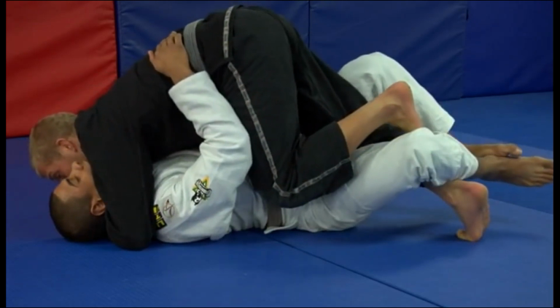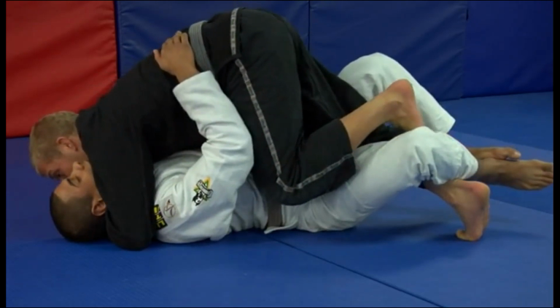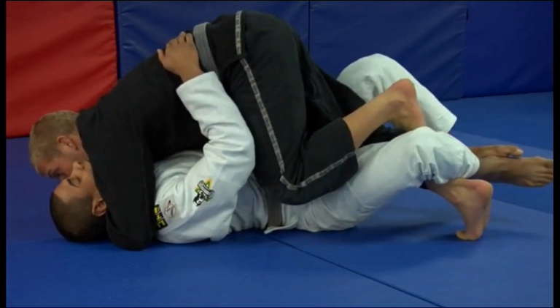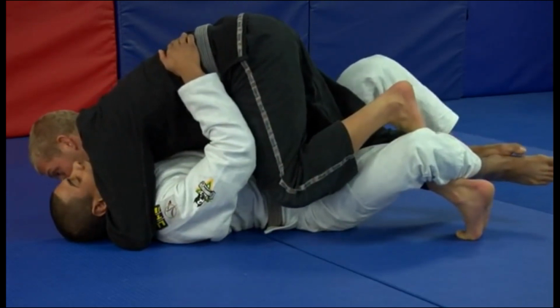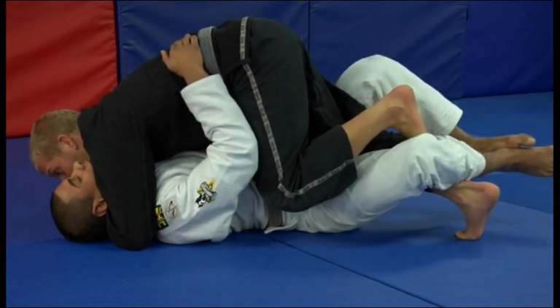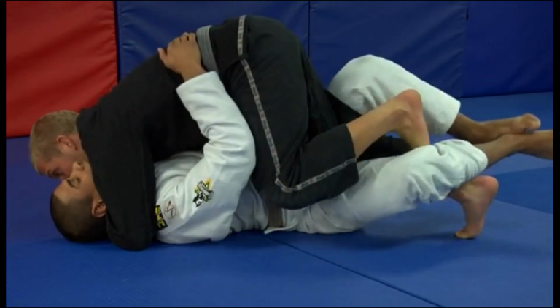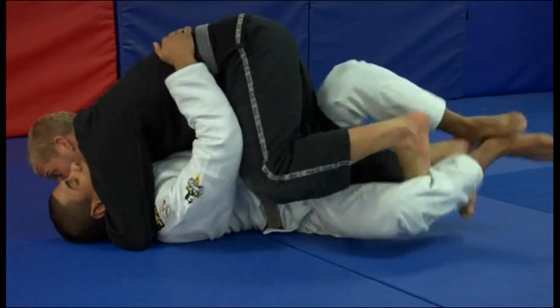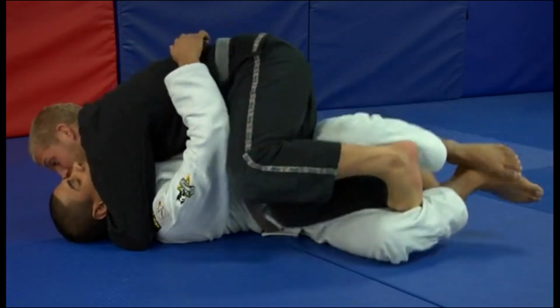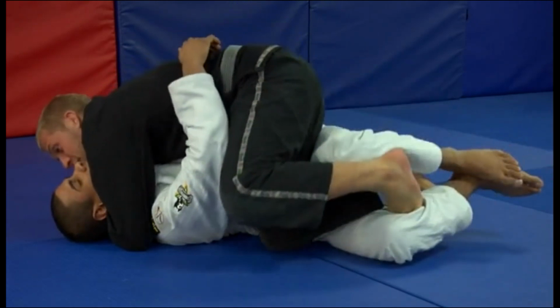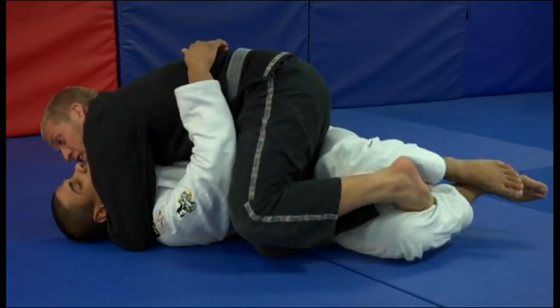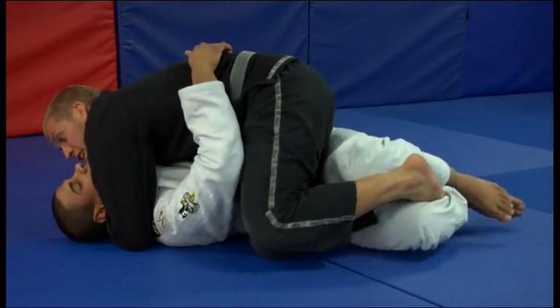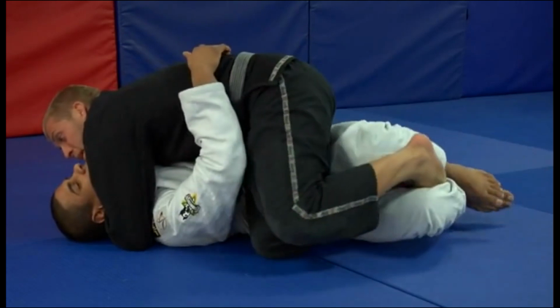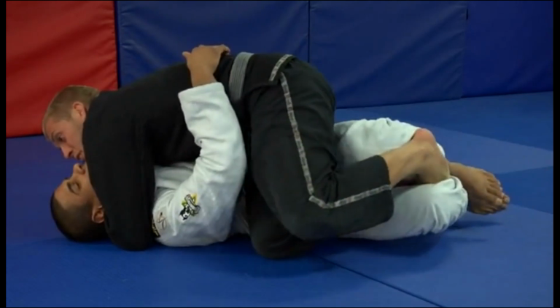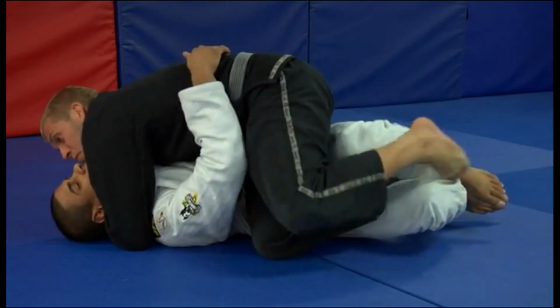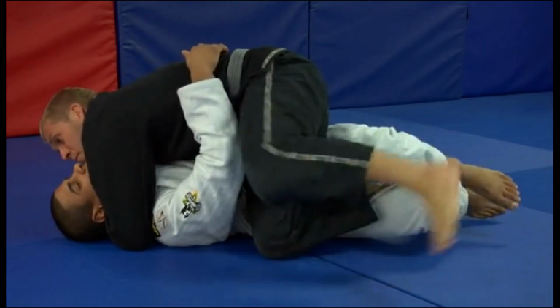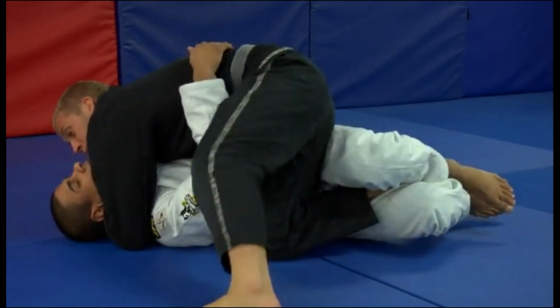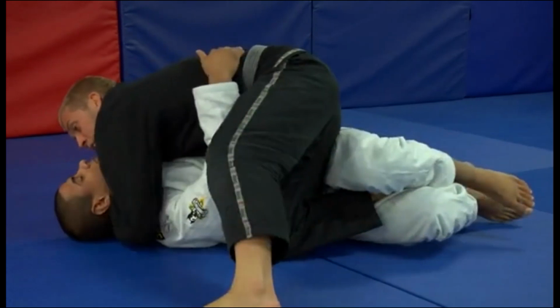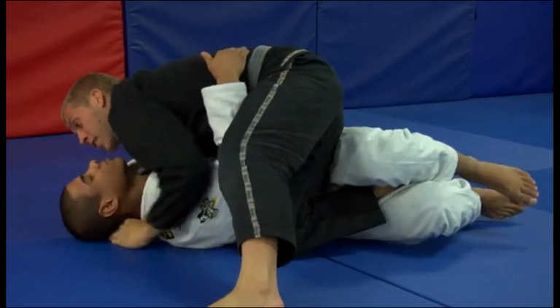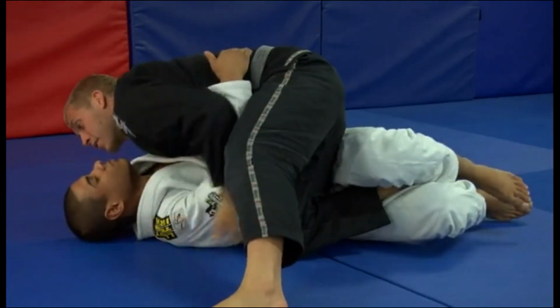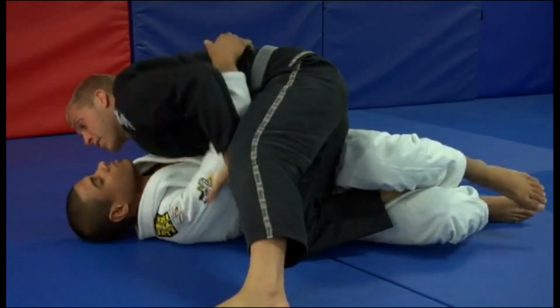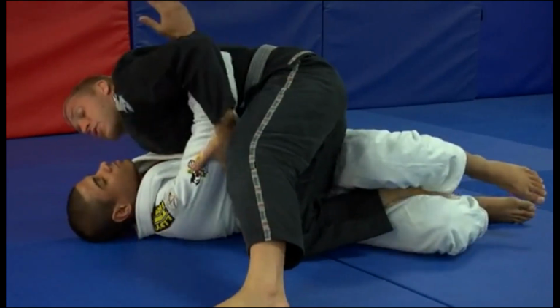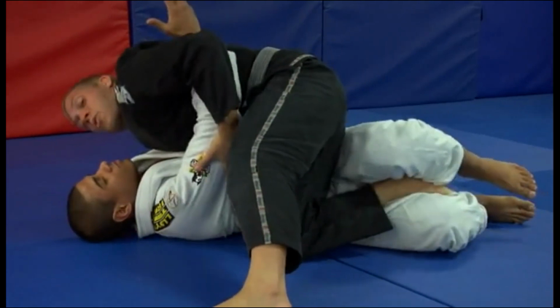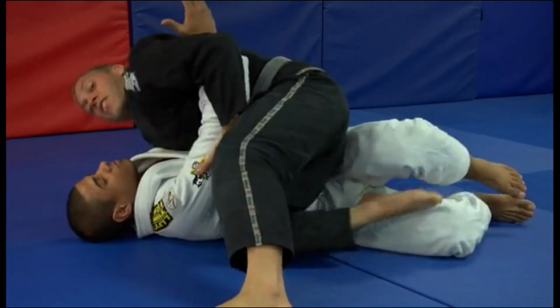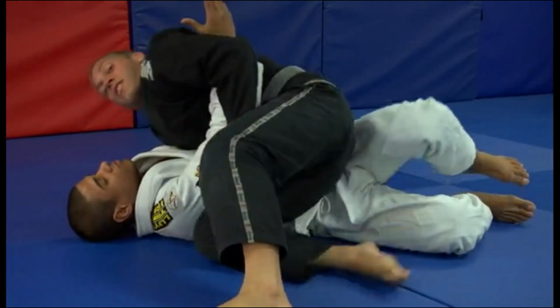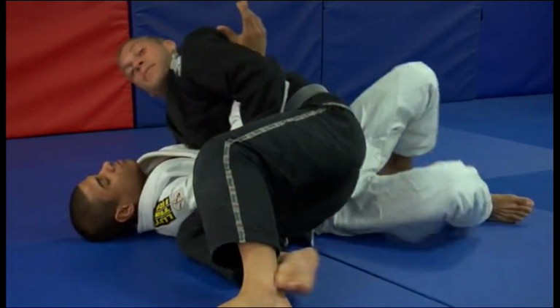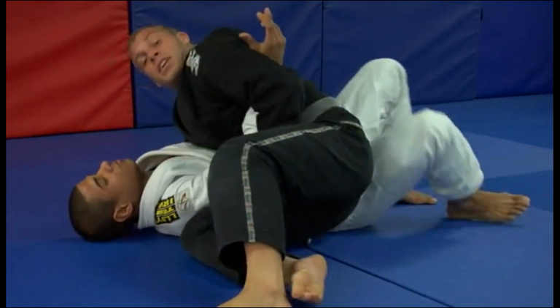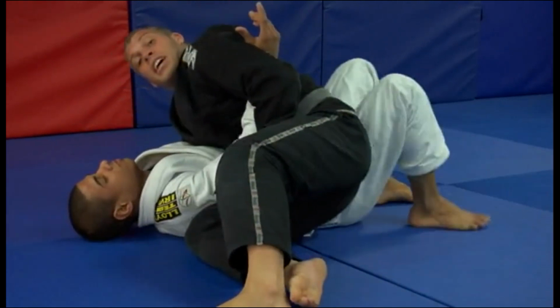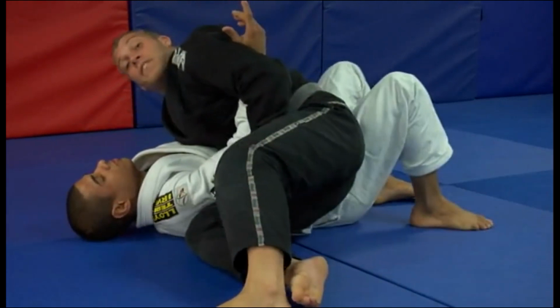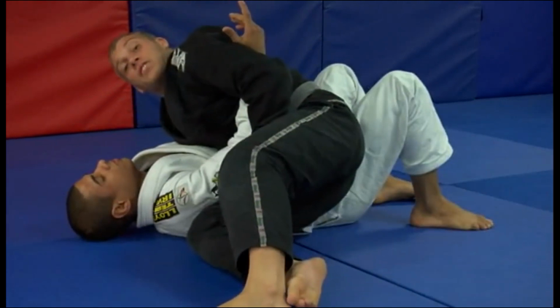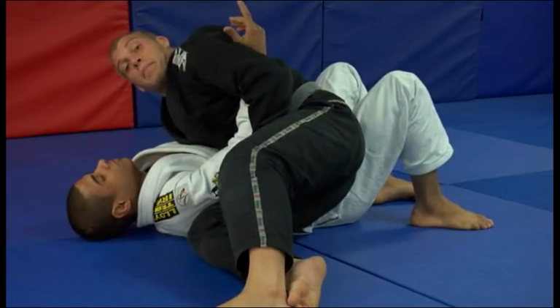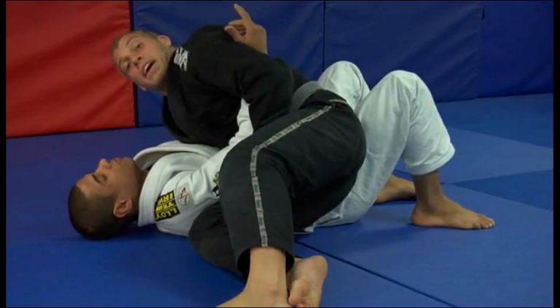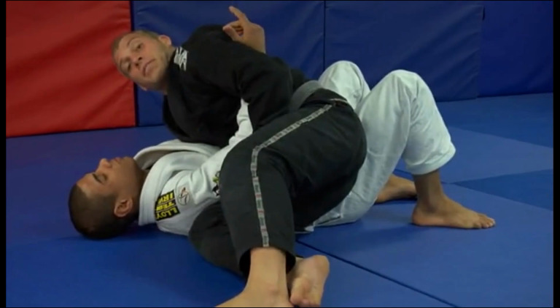What that's going to do is help me pry my leg out. Once I have my leg free enough, I can start cutting it back through, controlling that arm, and finishing my pass.